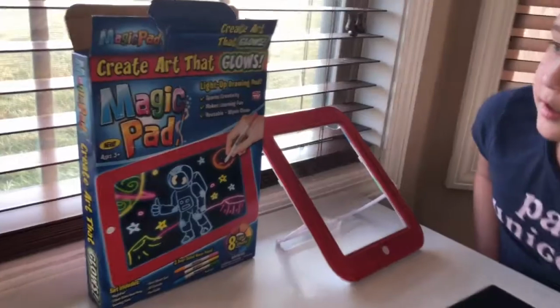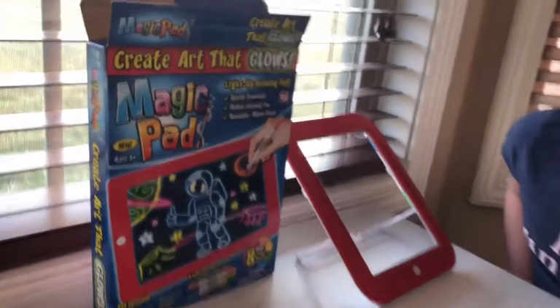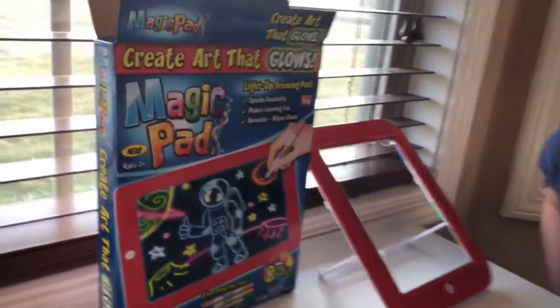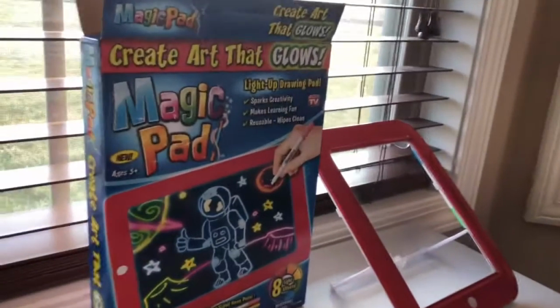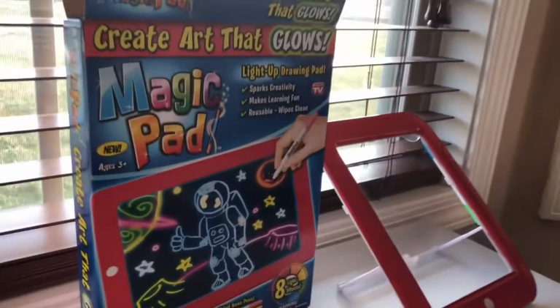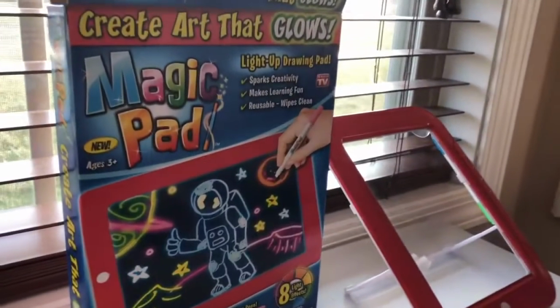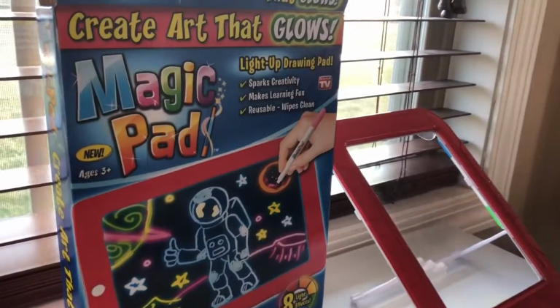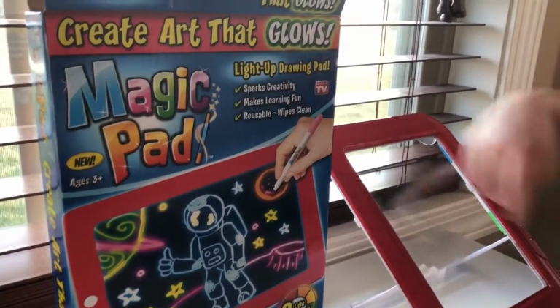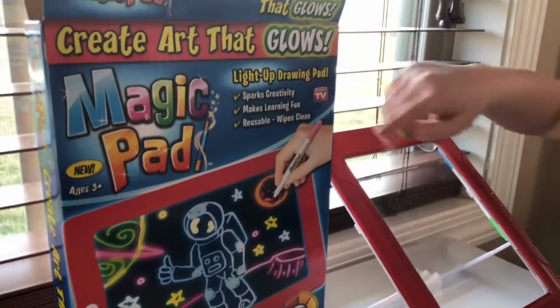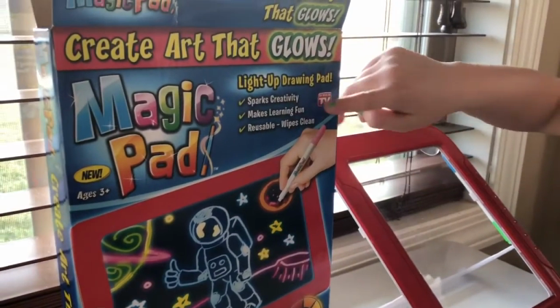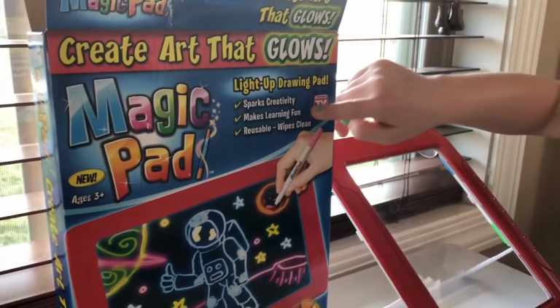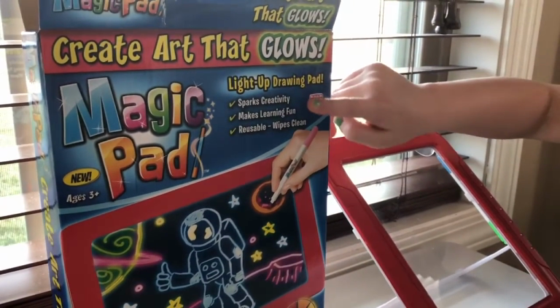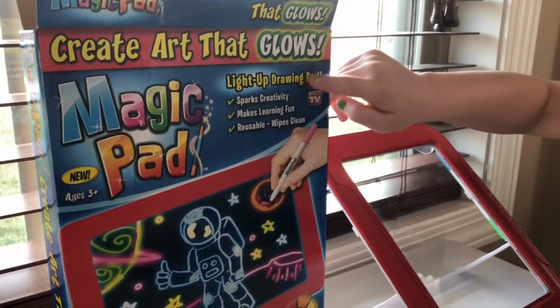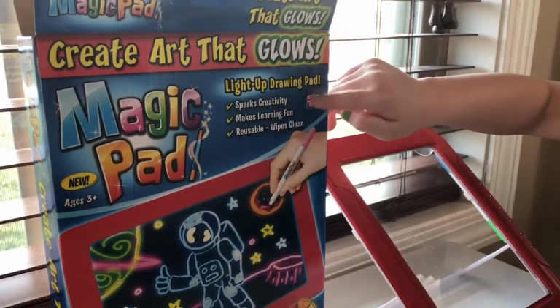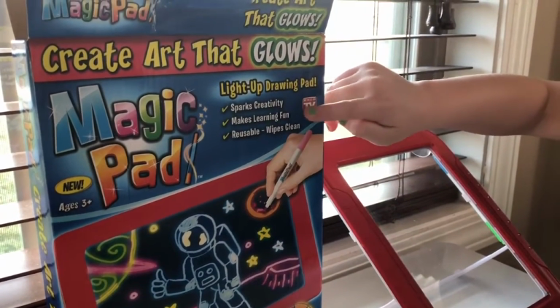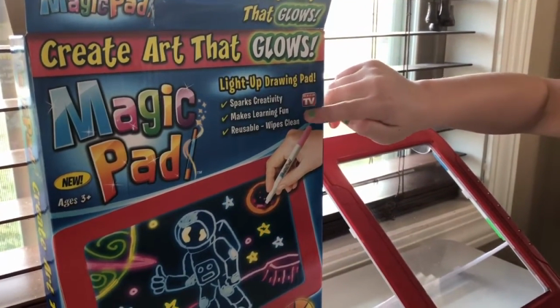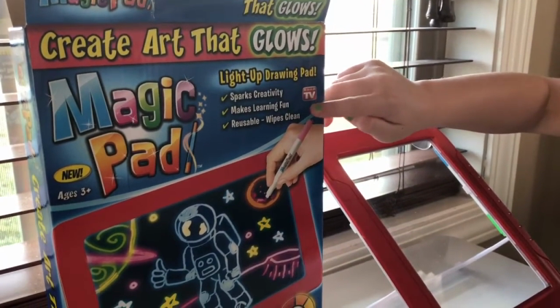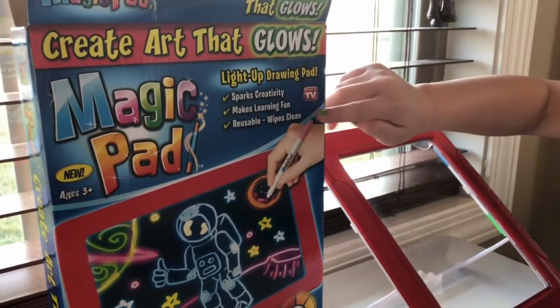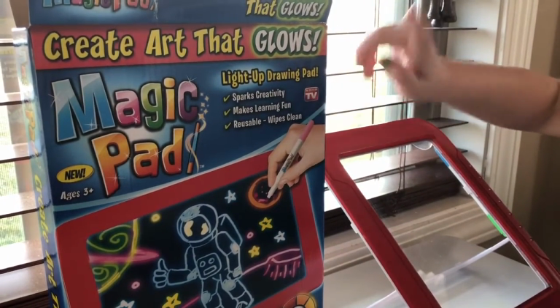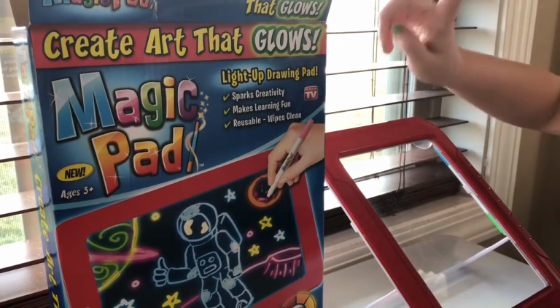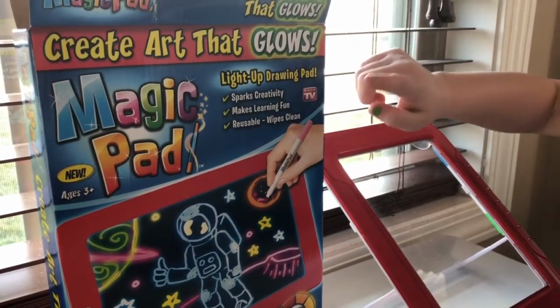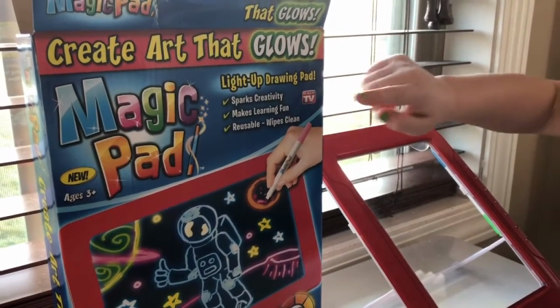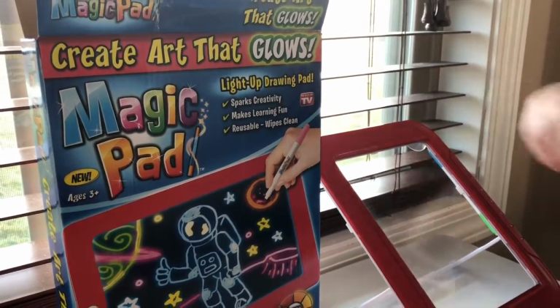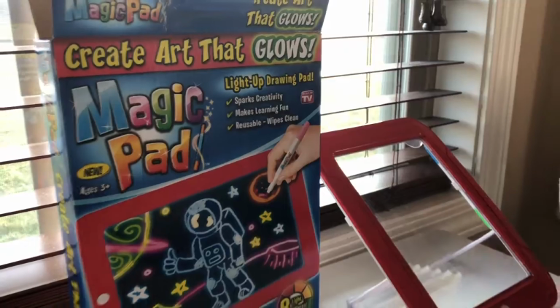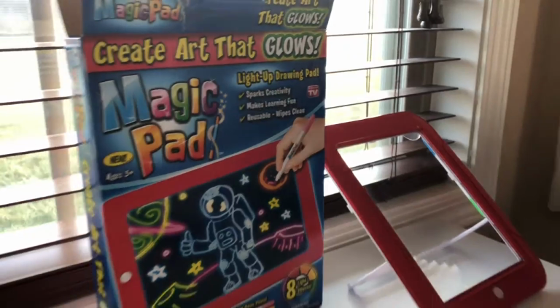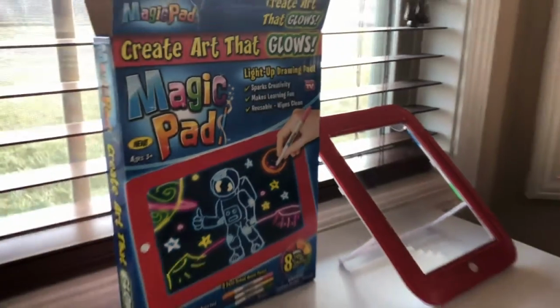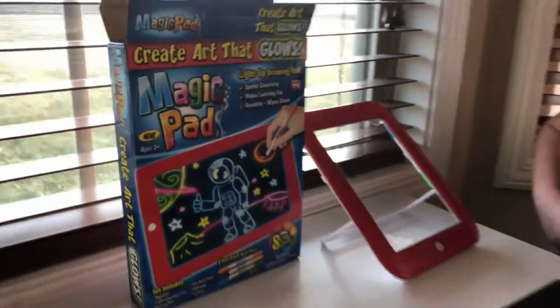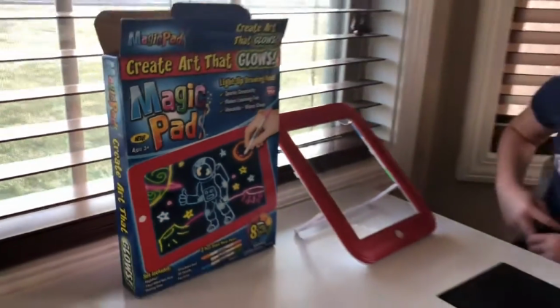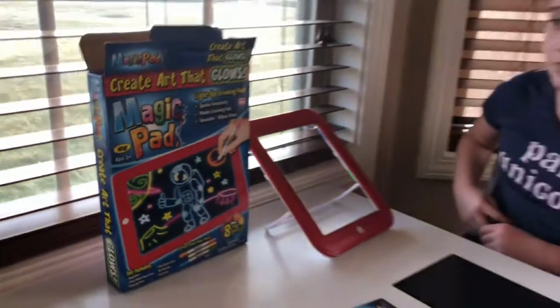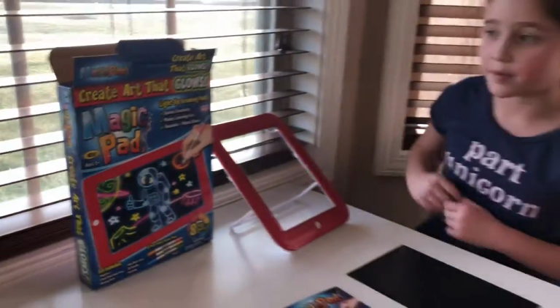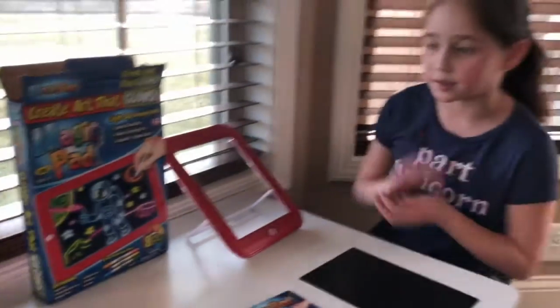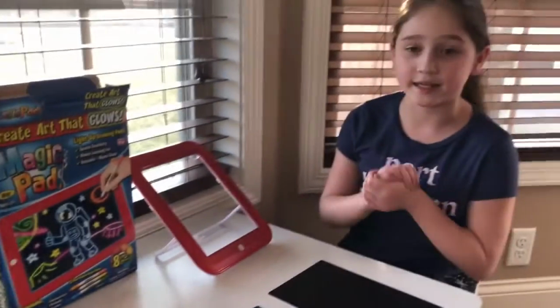It's a light-up drawing pad that sparks creativity, makes learning fun, and it's reusable so we can wipe it clean.